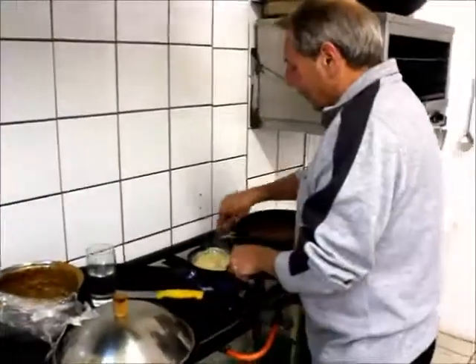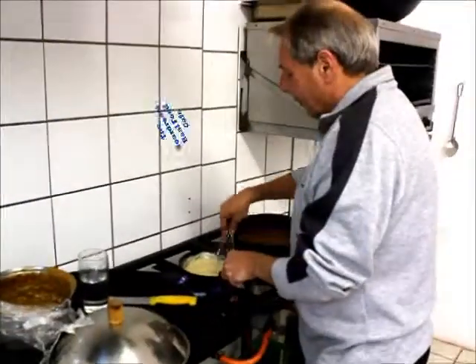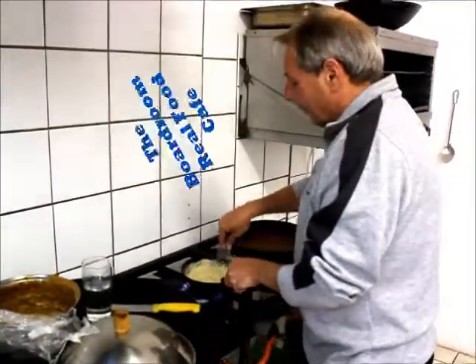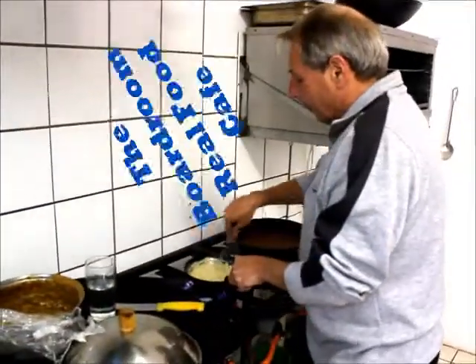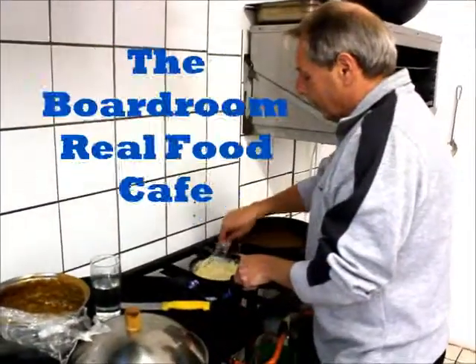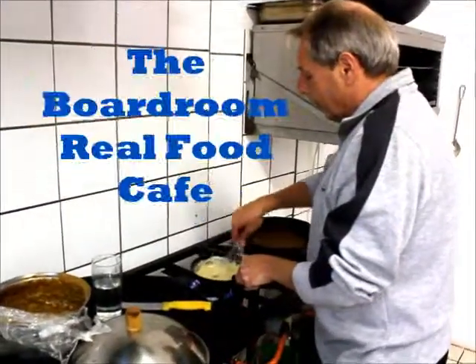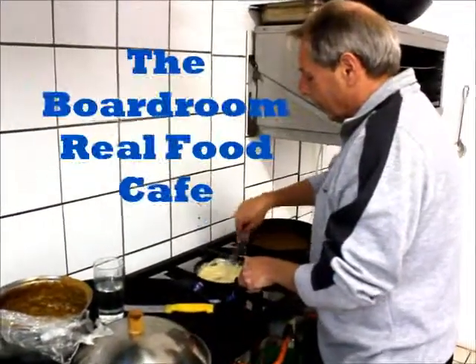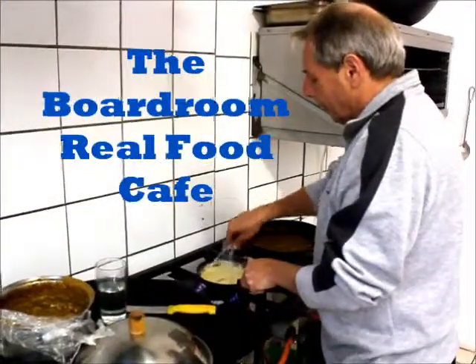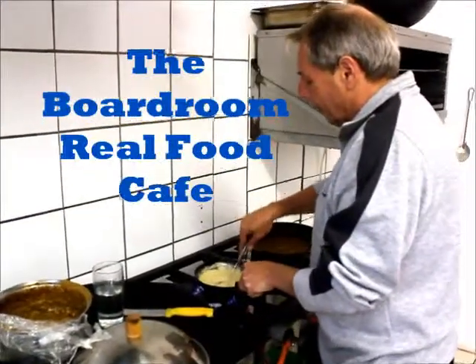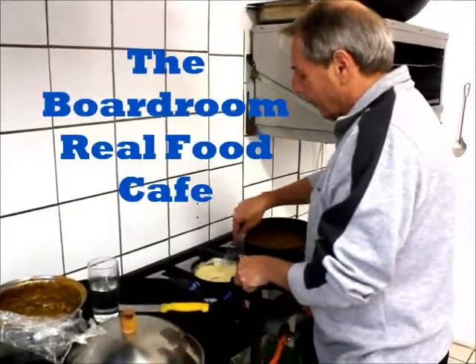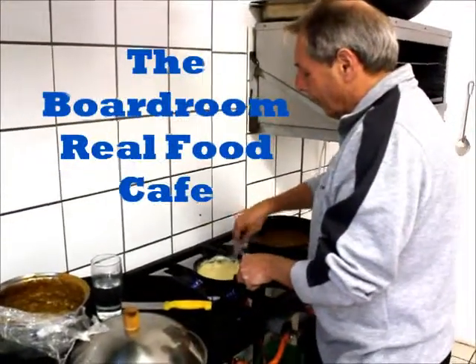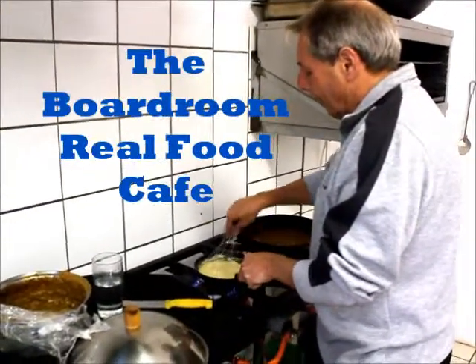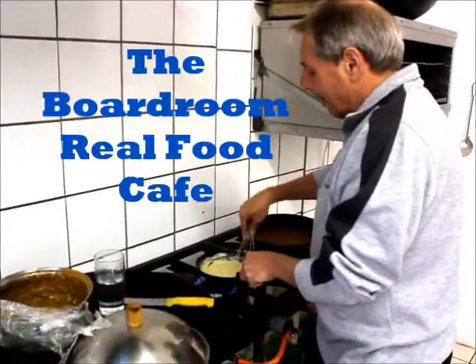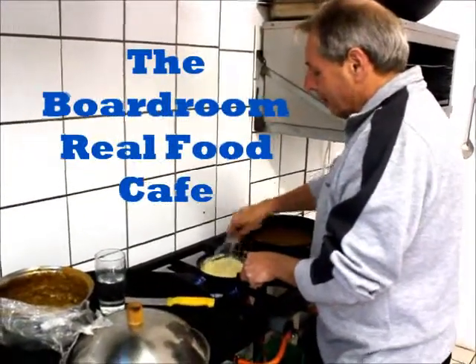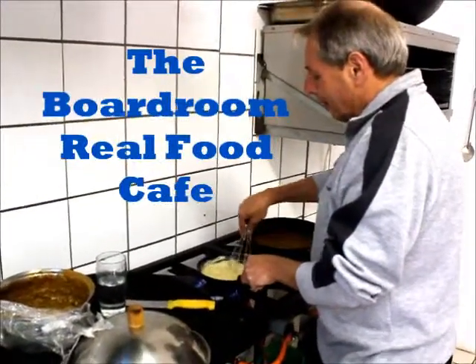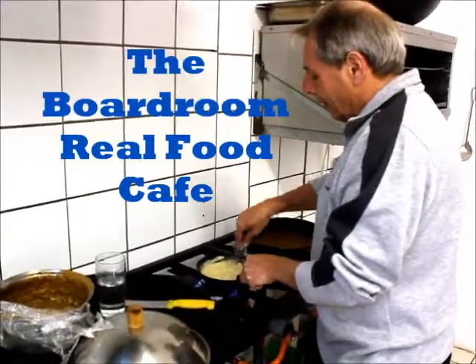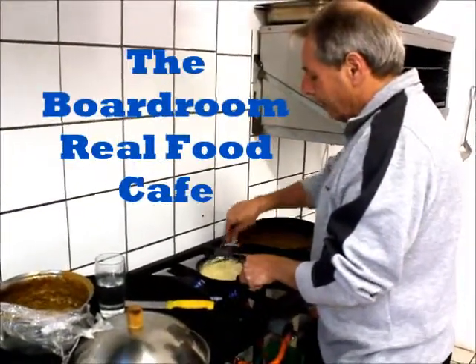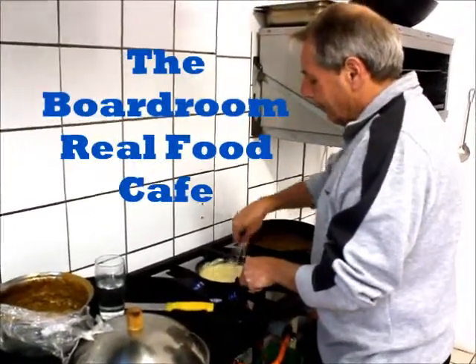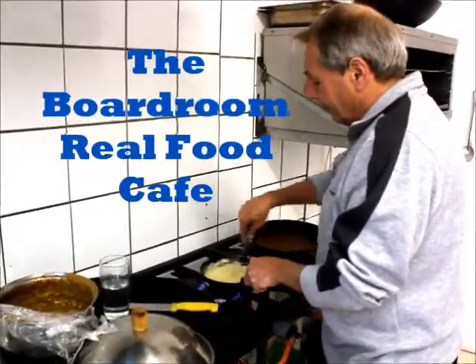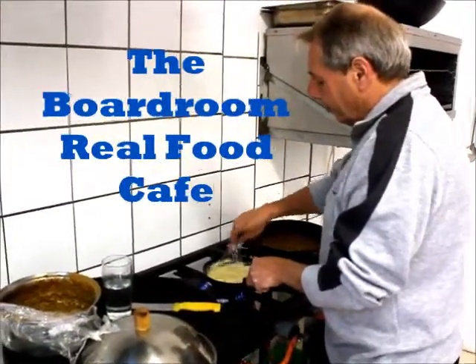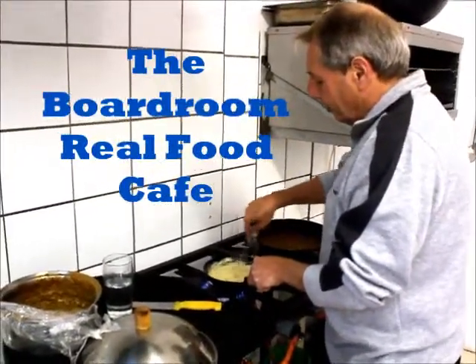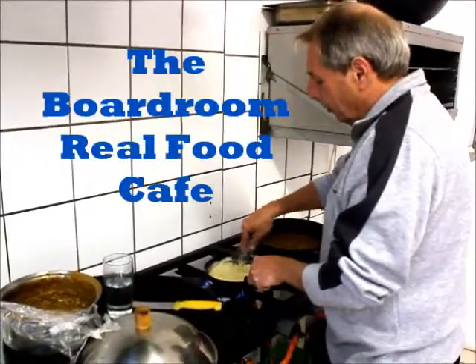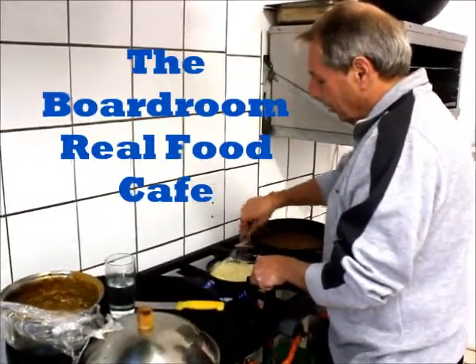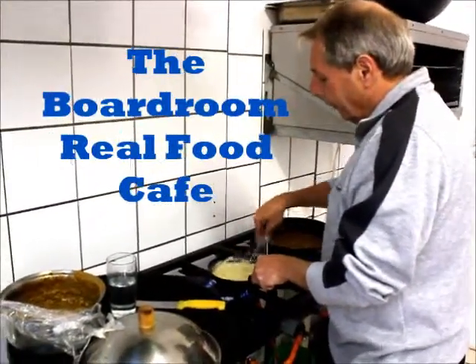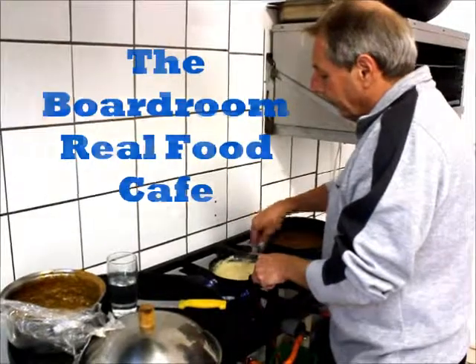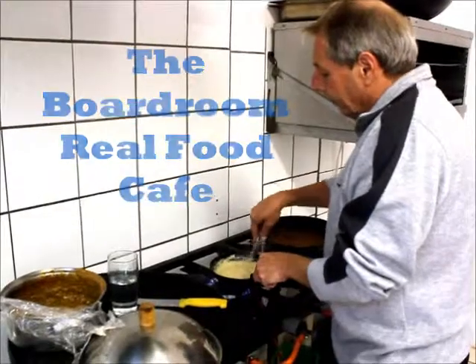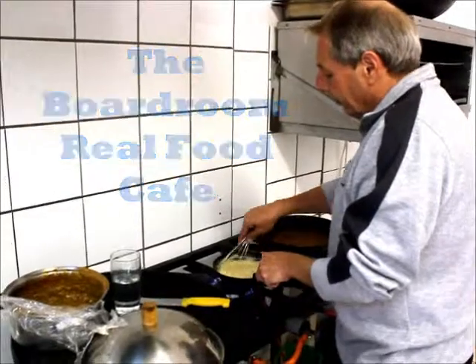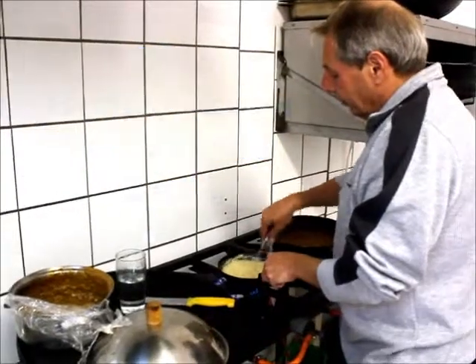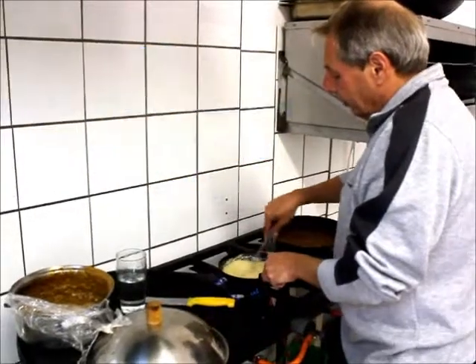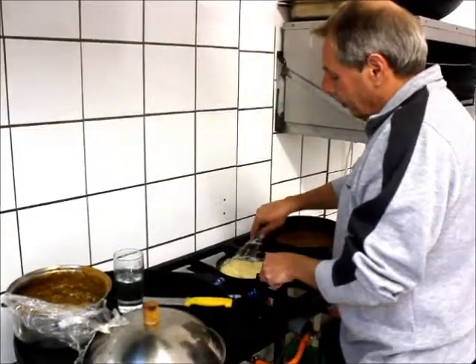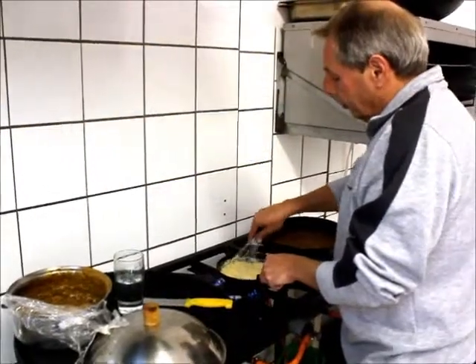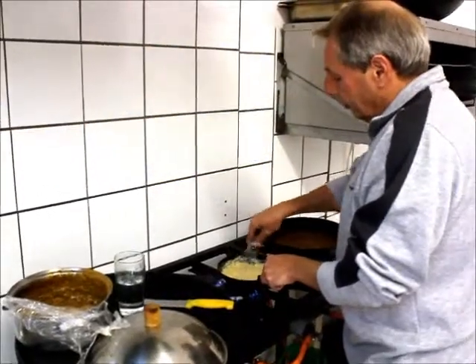So what are you making? Cheese sauce. Some cheese sauce.